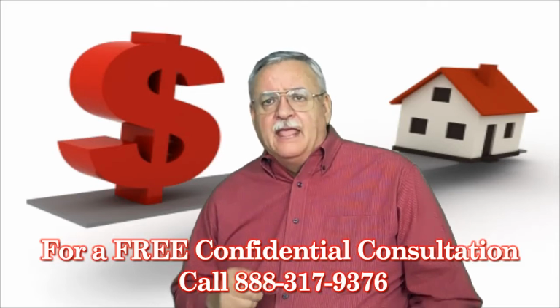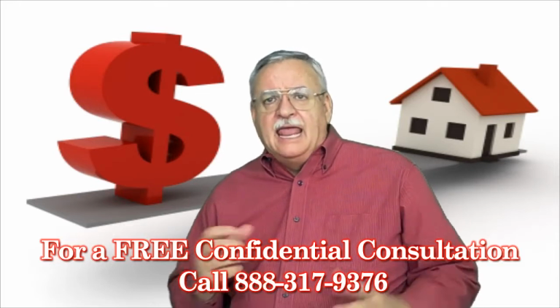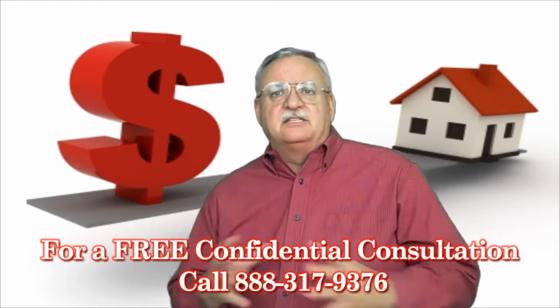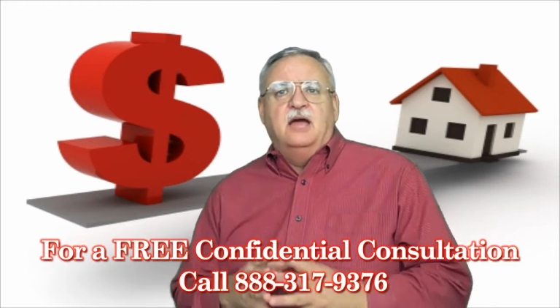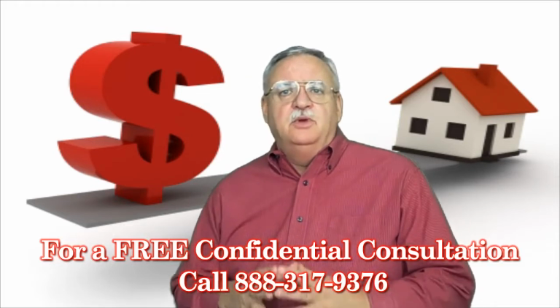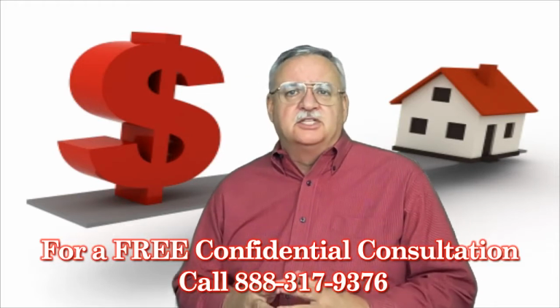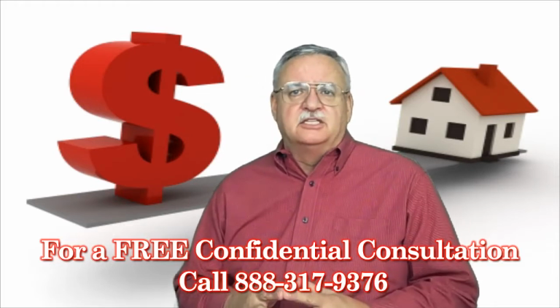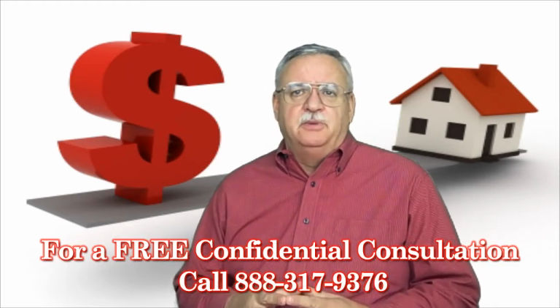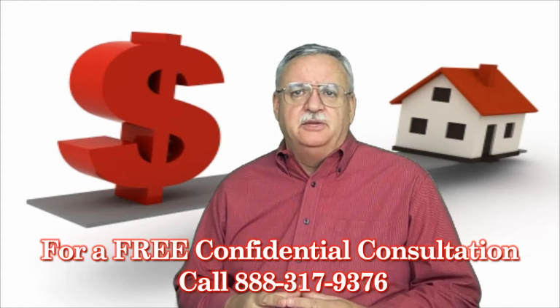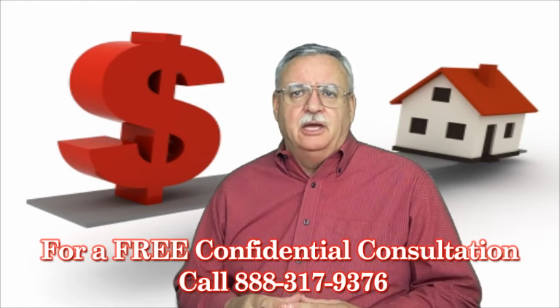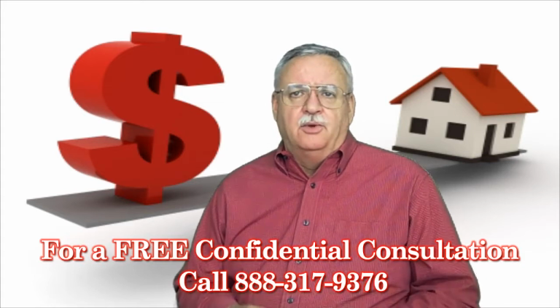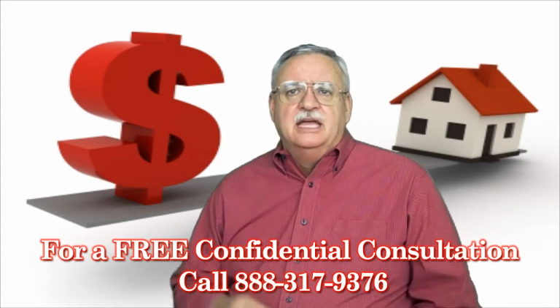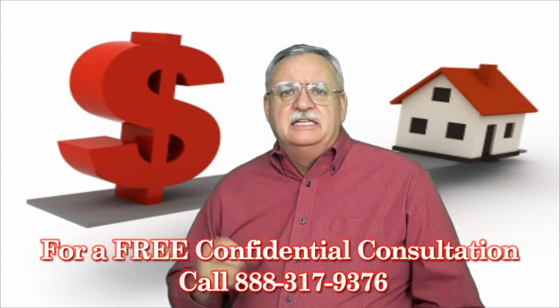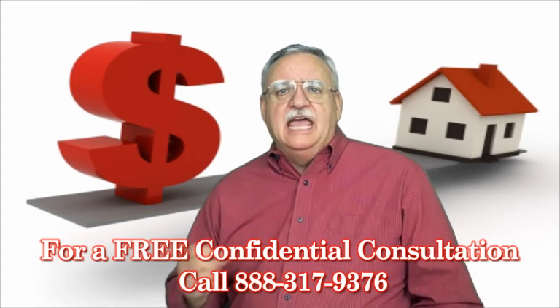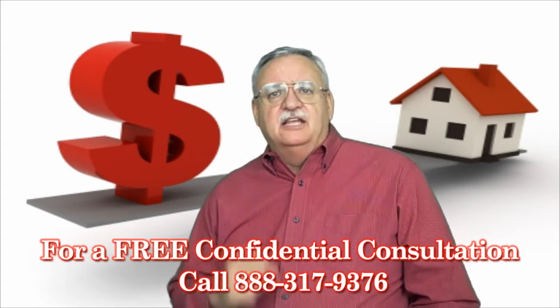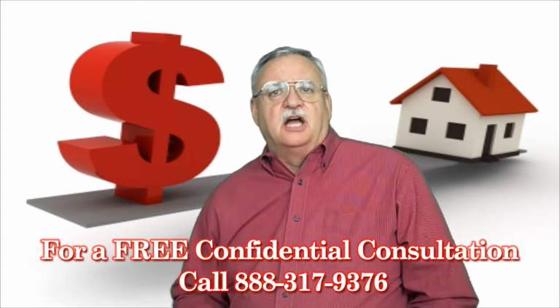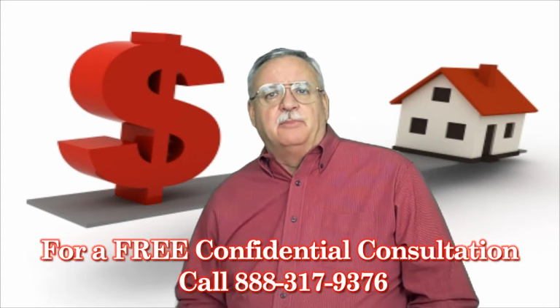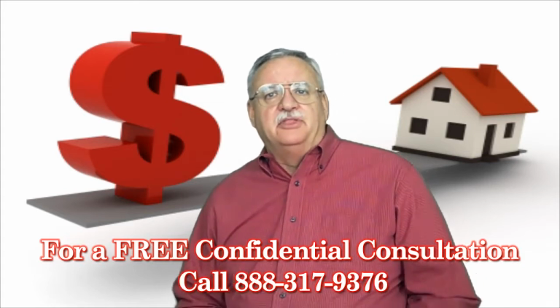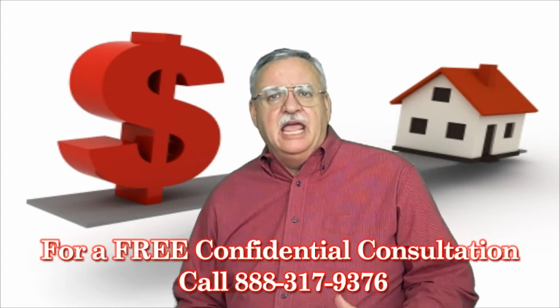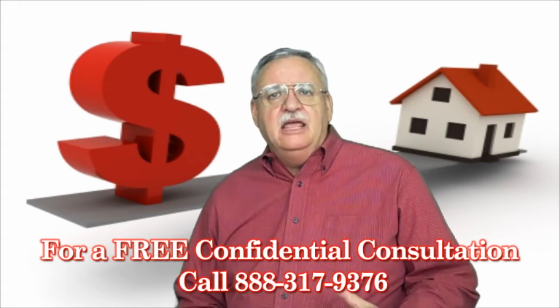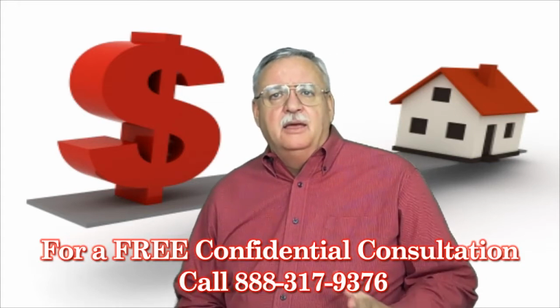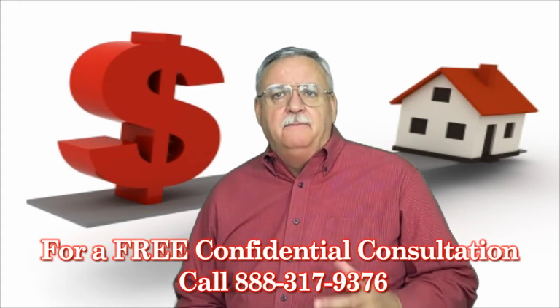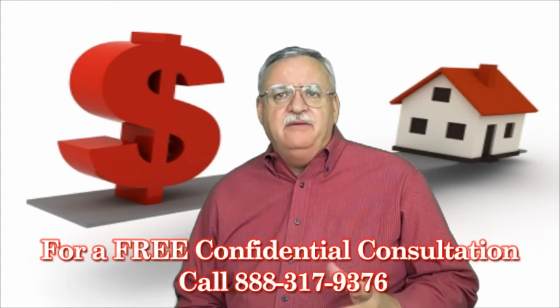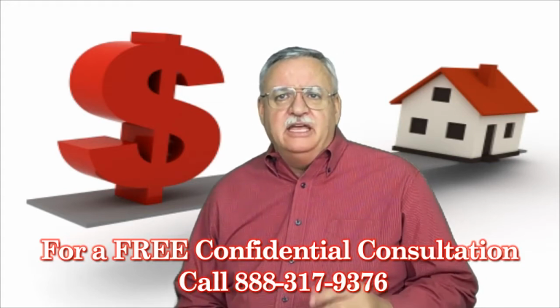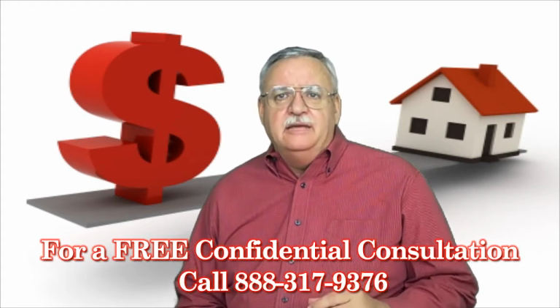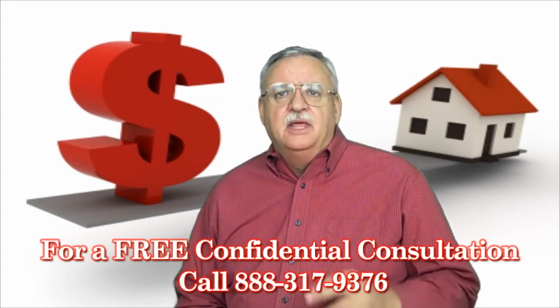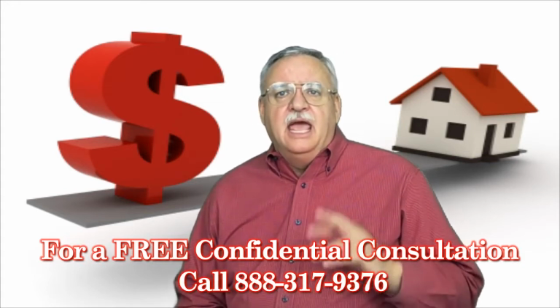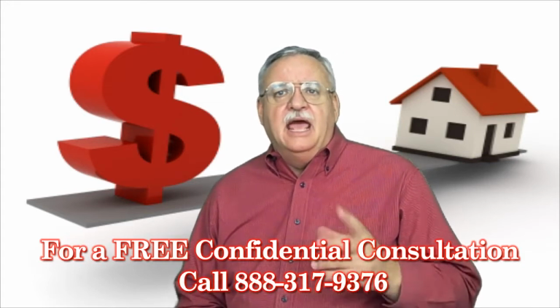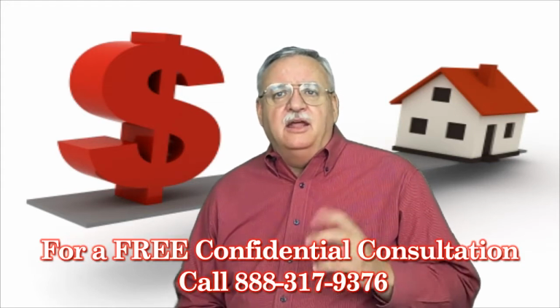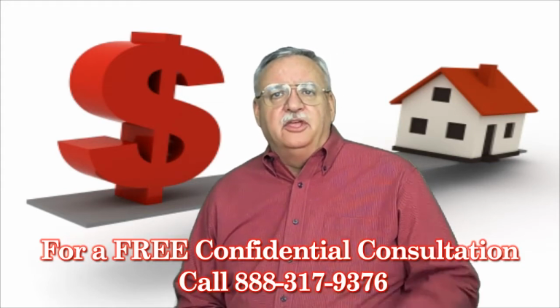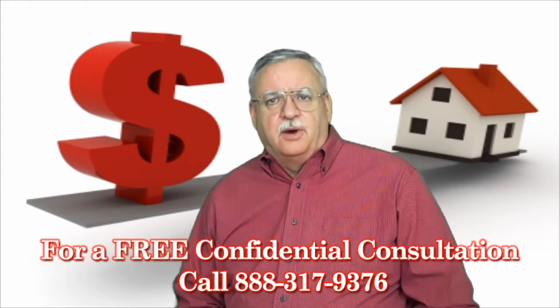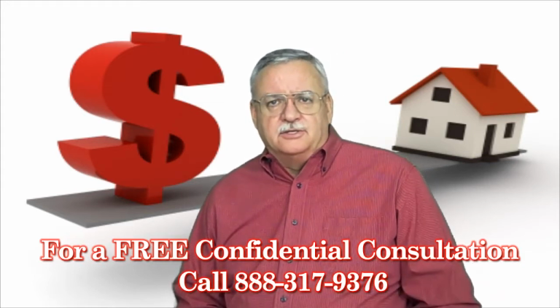Last time, we discussed the BPO. Today, let's talk about the APV and the Appraisal.